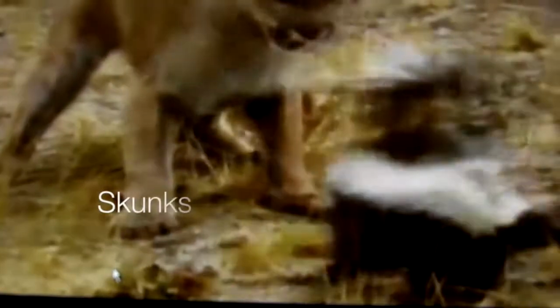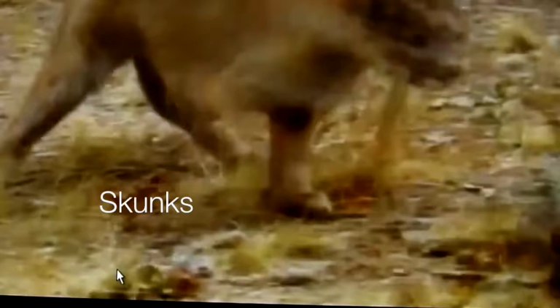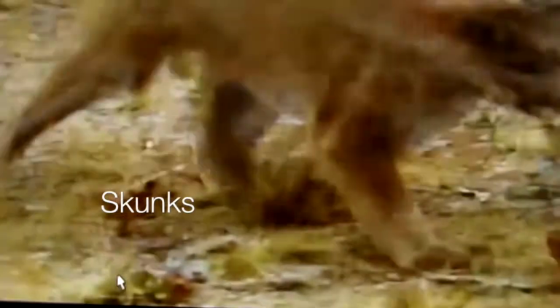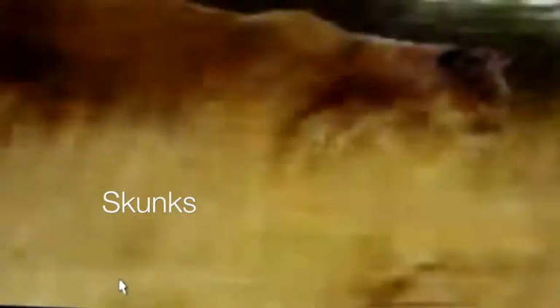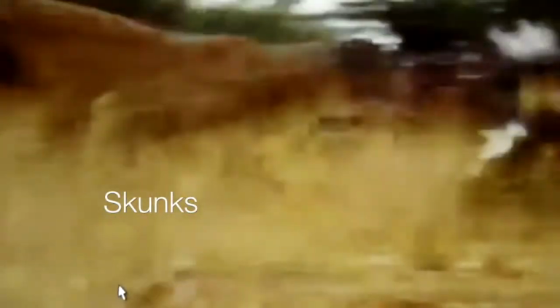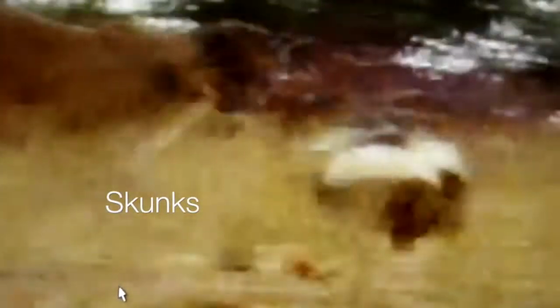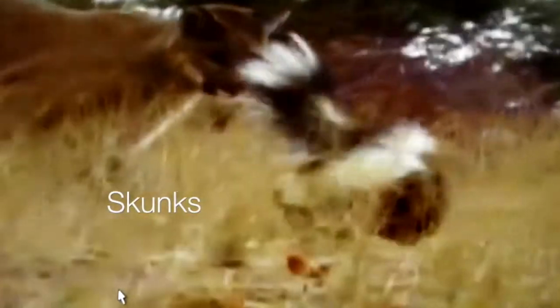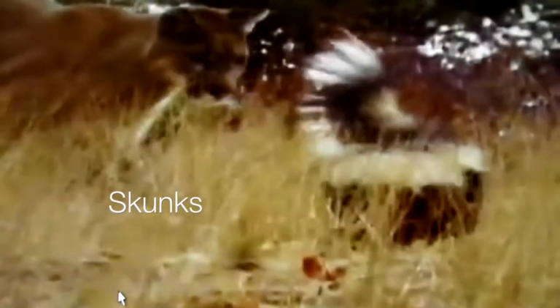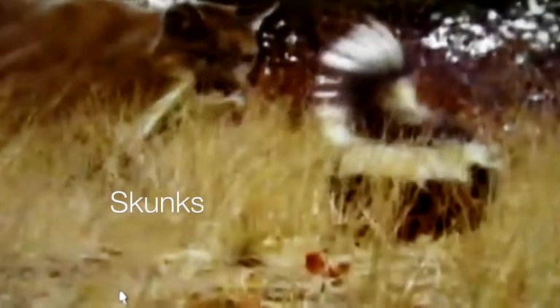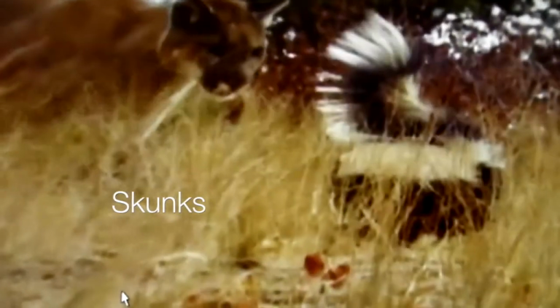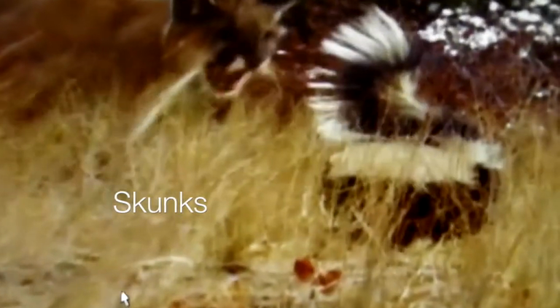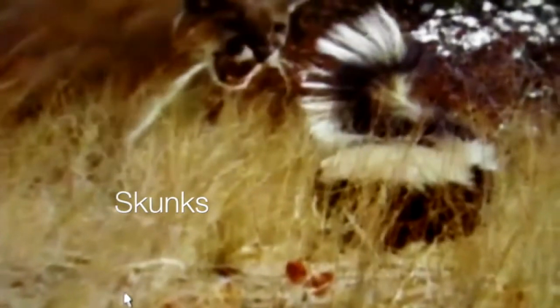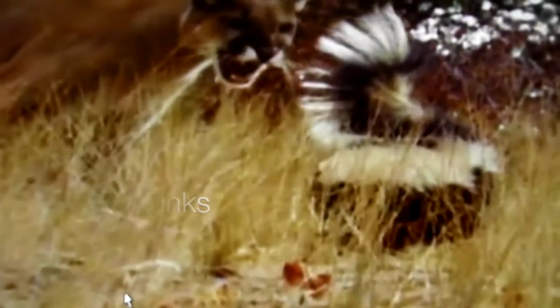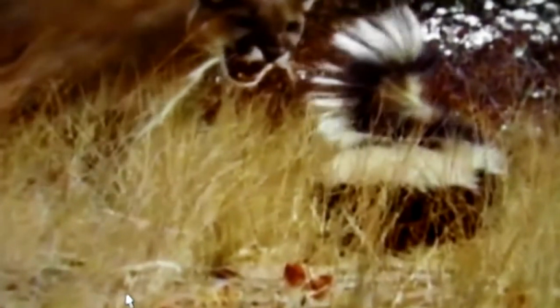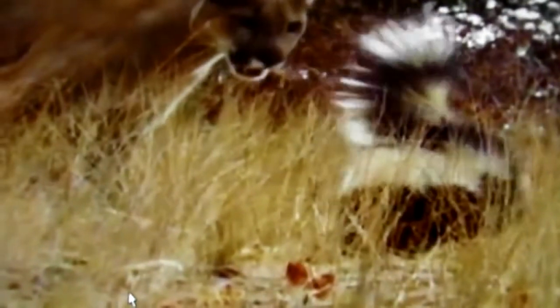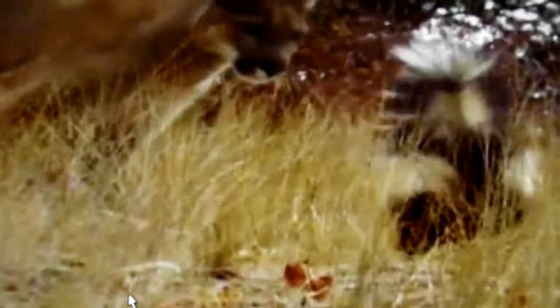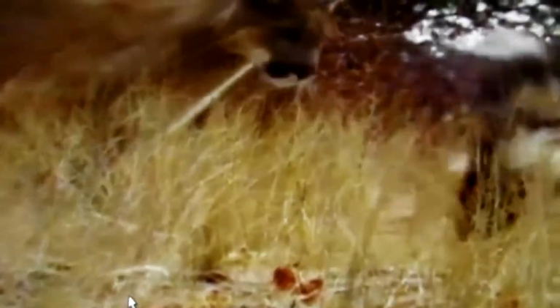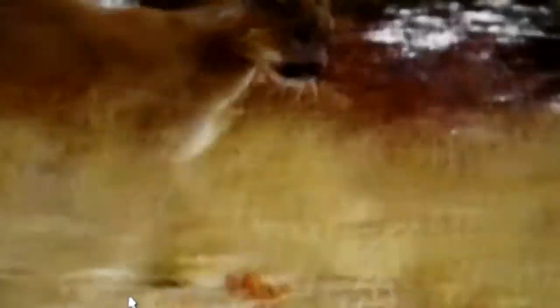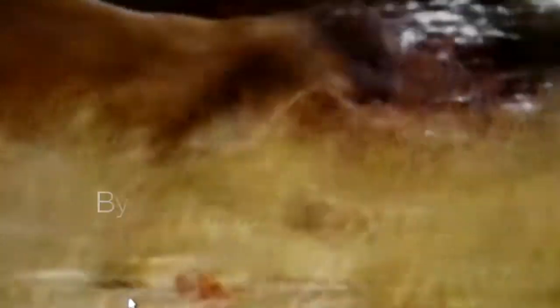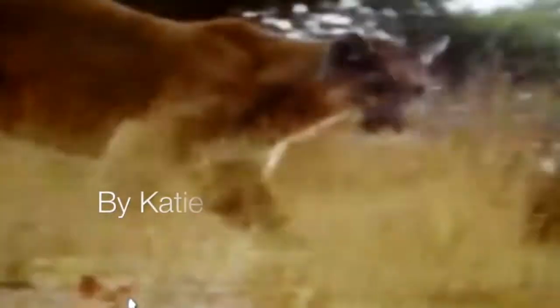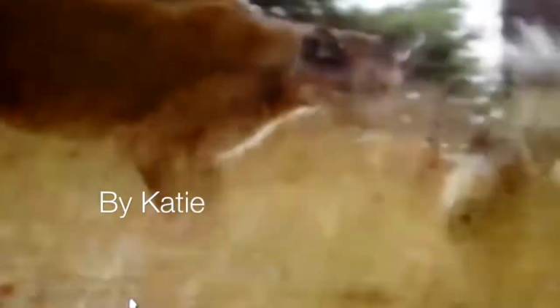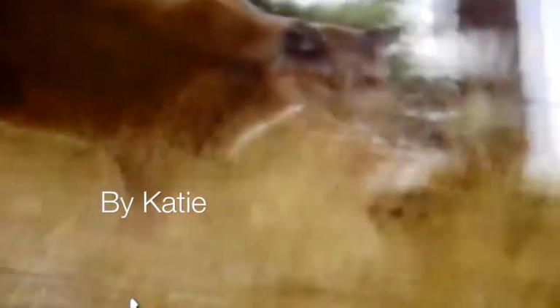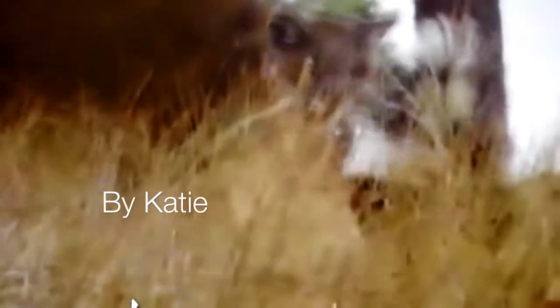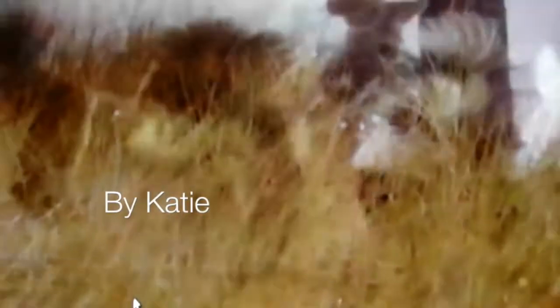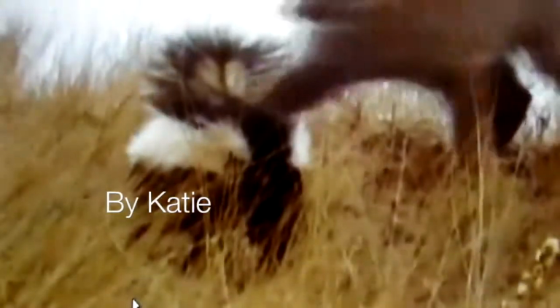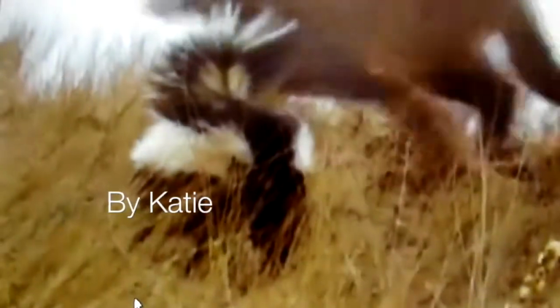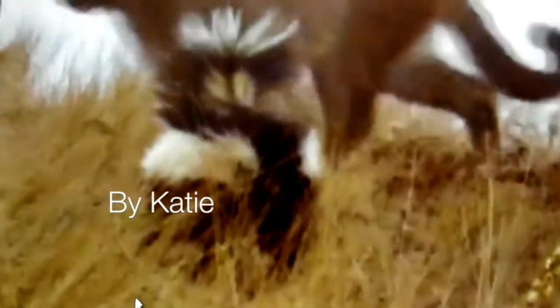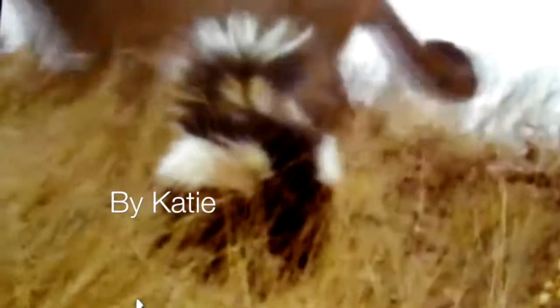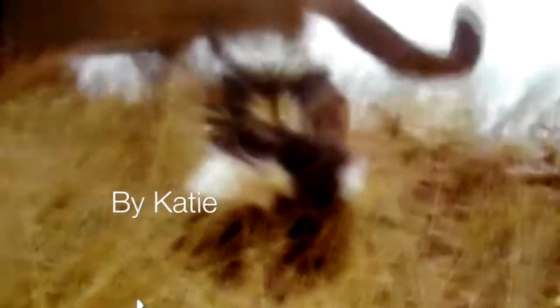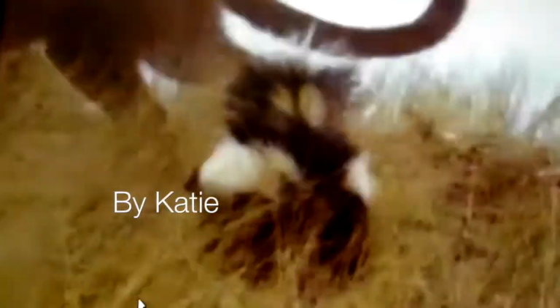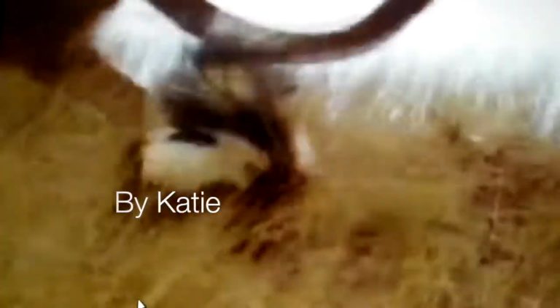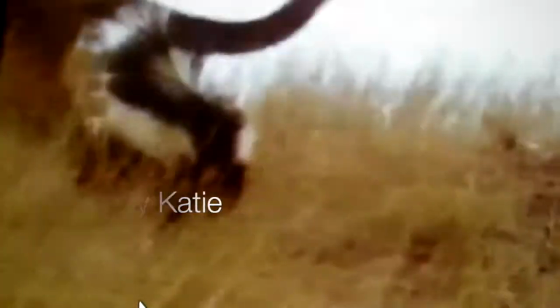Skunks use warning coloration to ward off predators. The contrast between the white and black fur warns predators to steer clear of them.